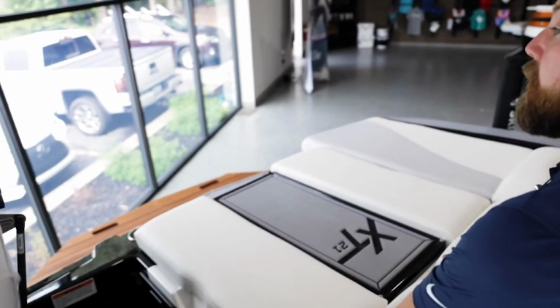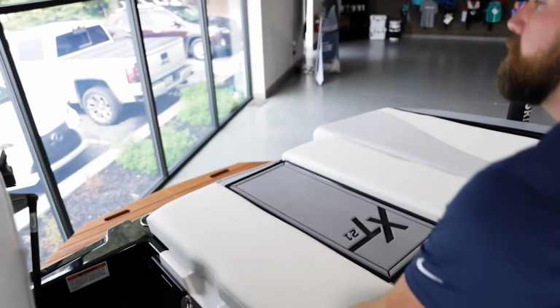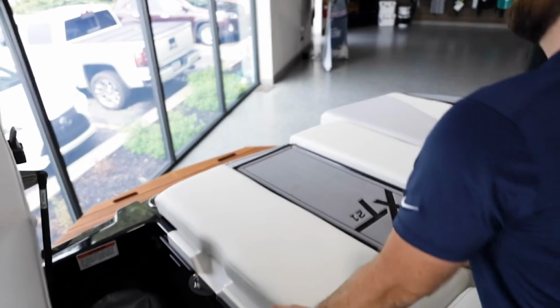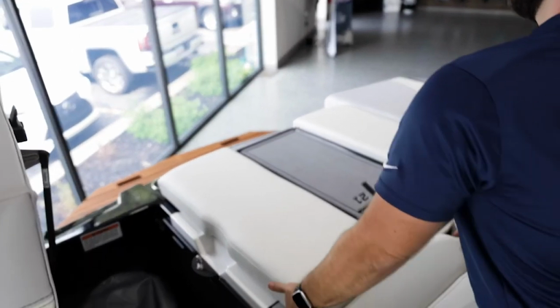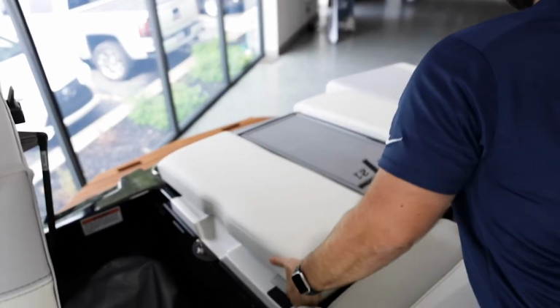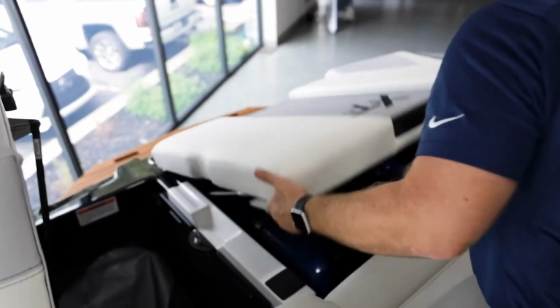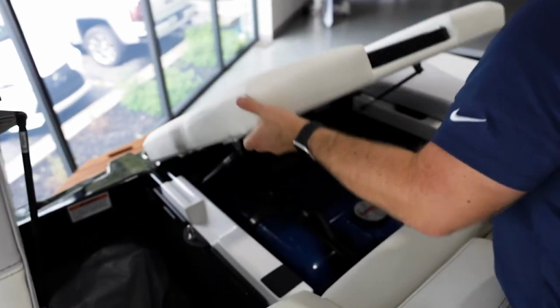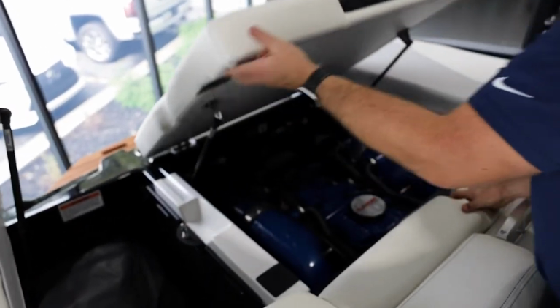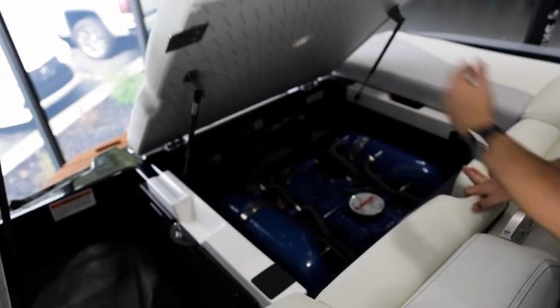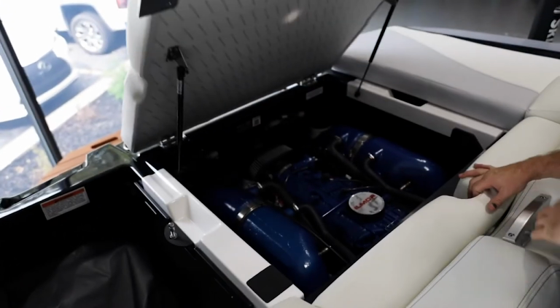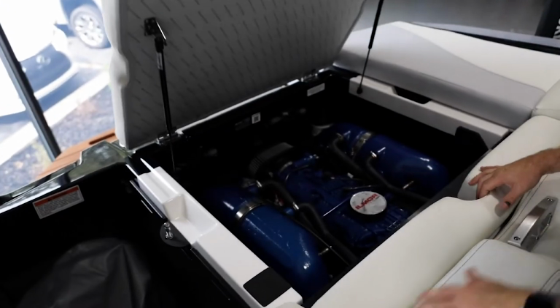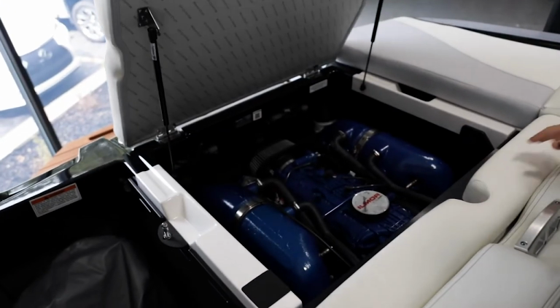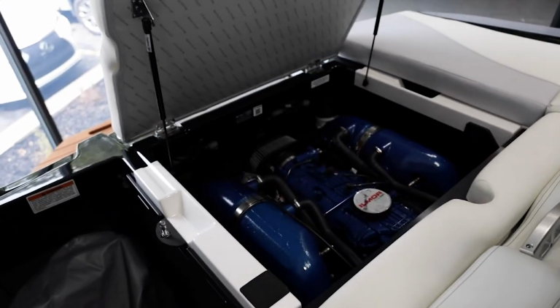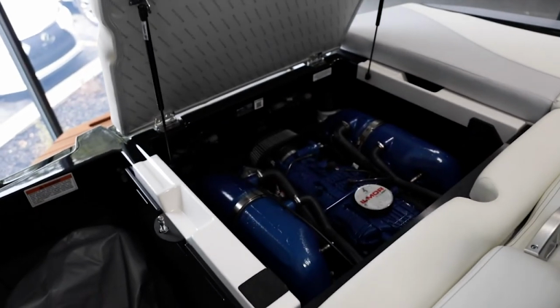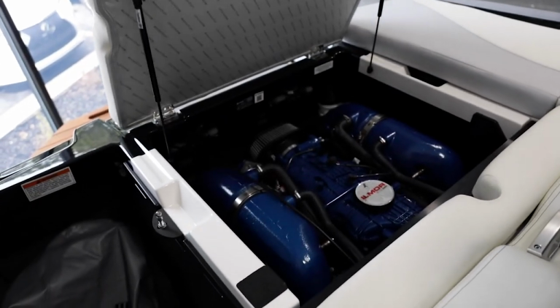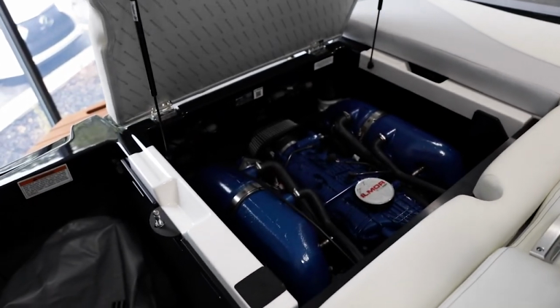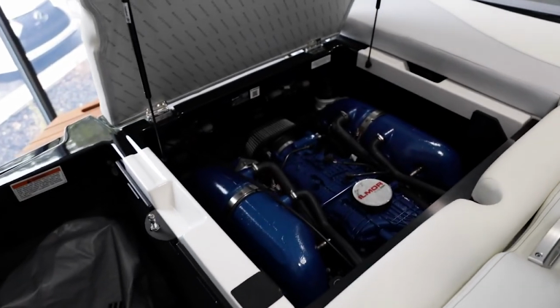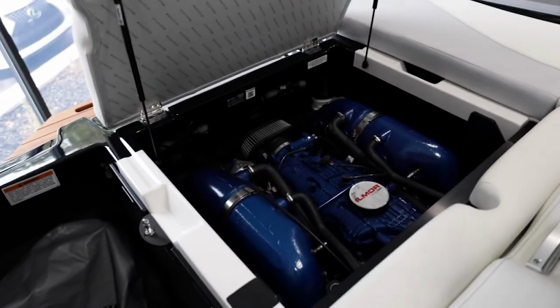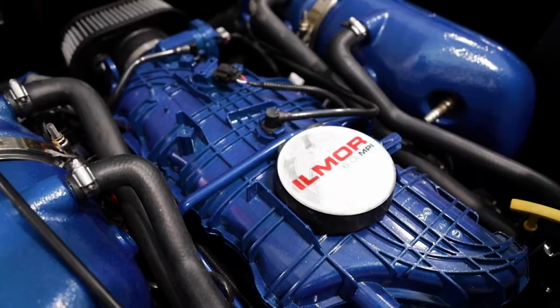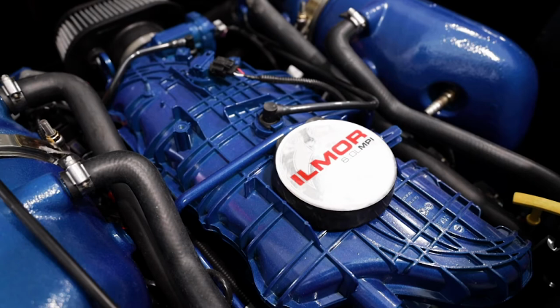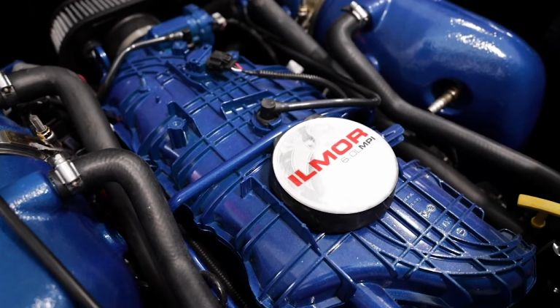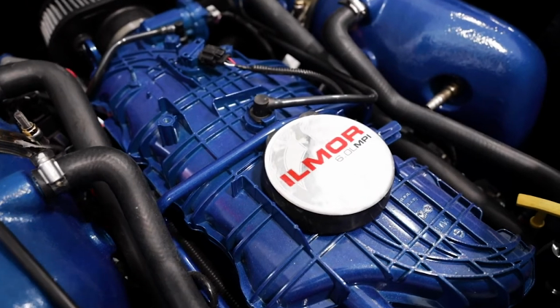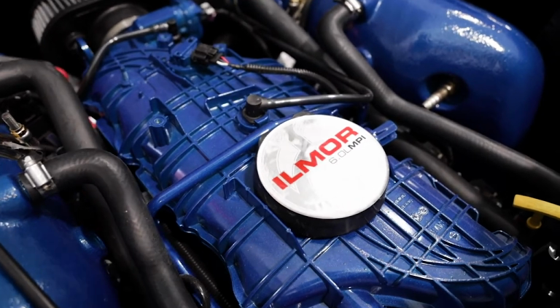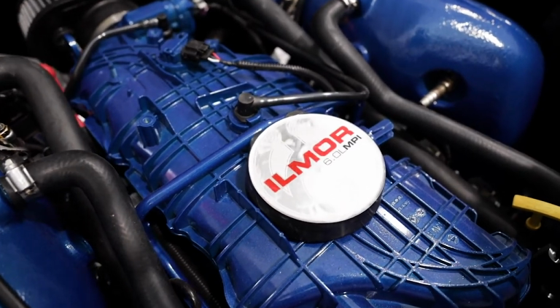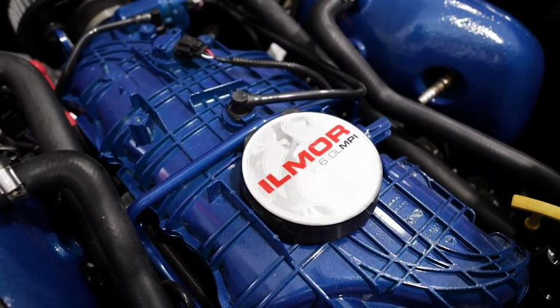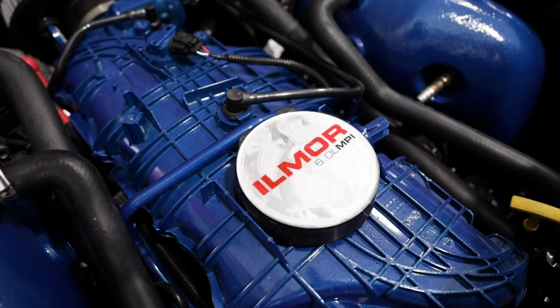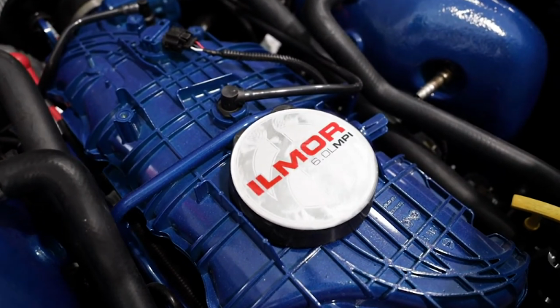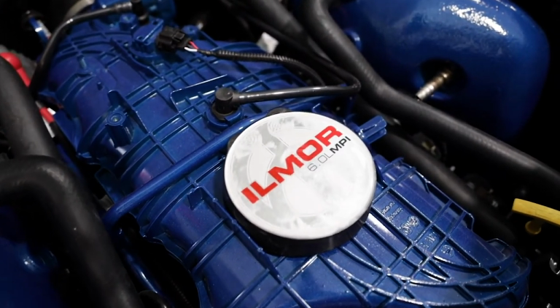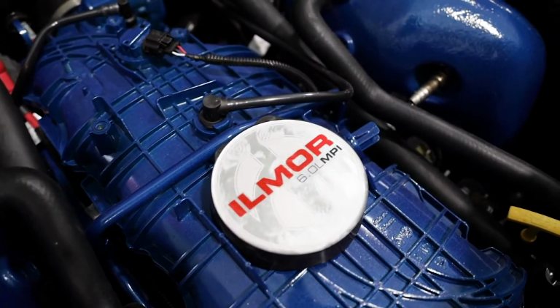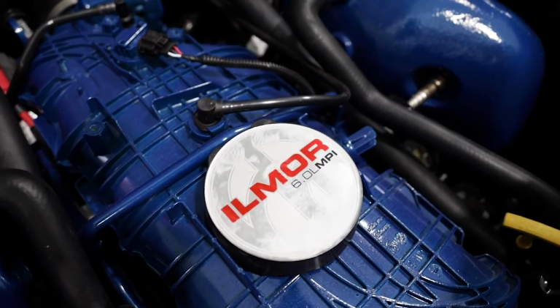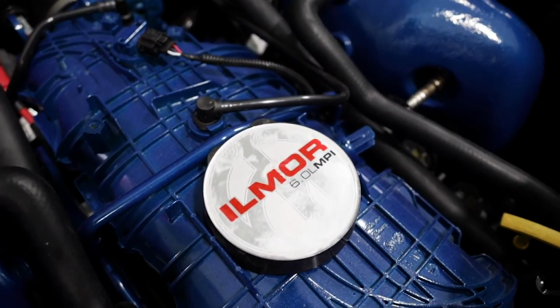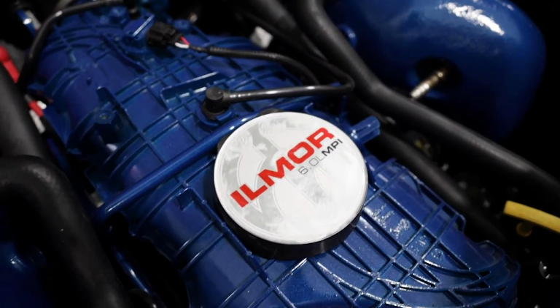Under the hood, we have a 6-liter Ilmore motor with 380 horsepower and a little over 400 pound-feet of torque.